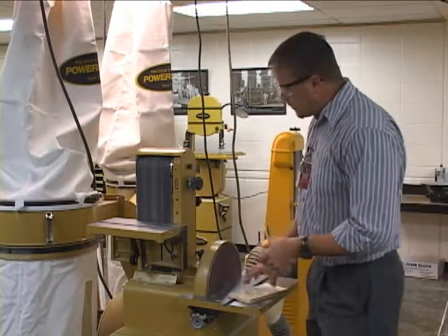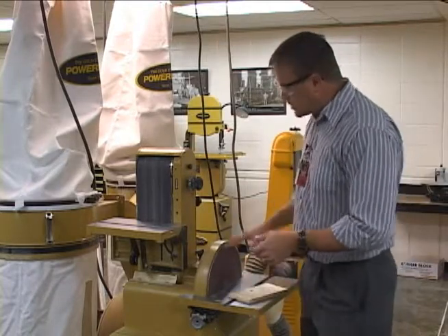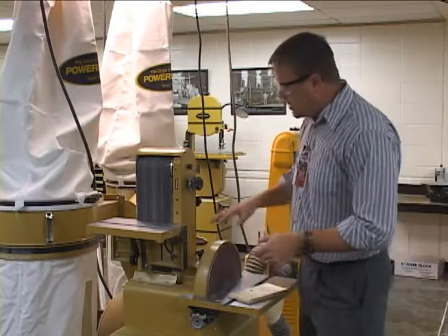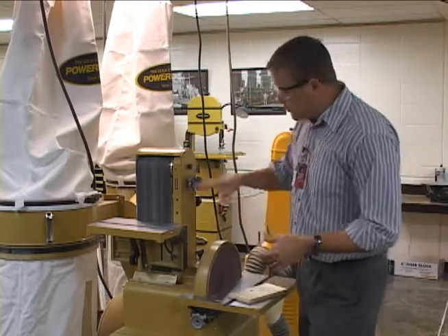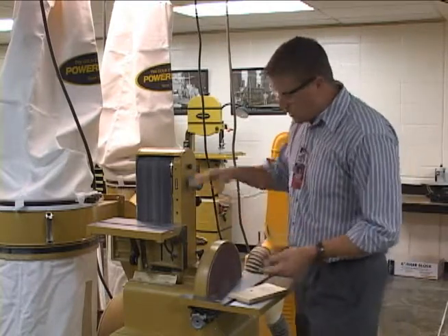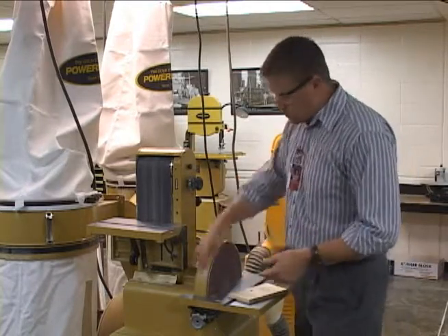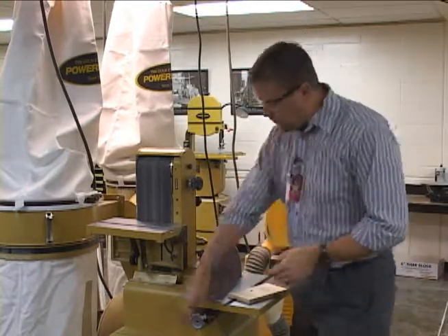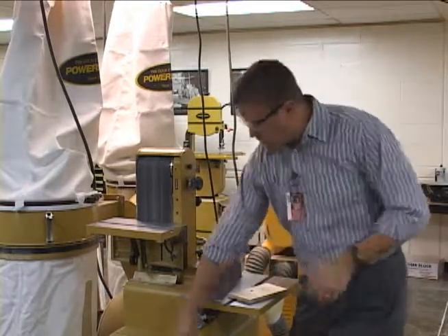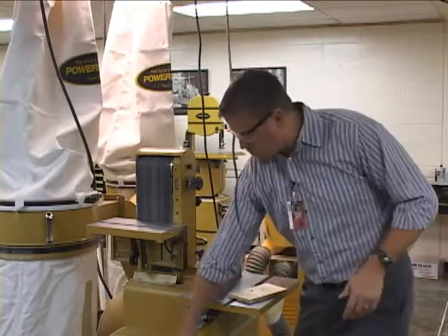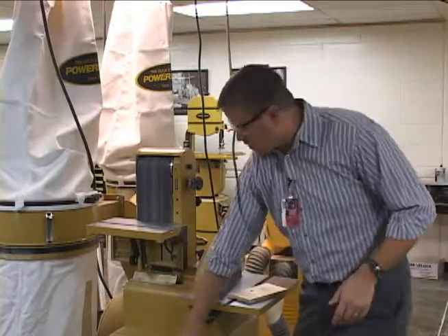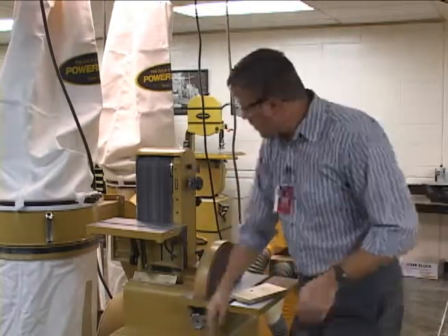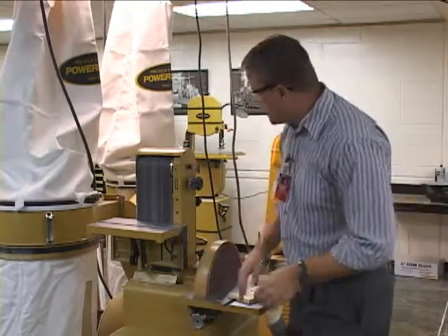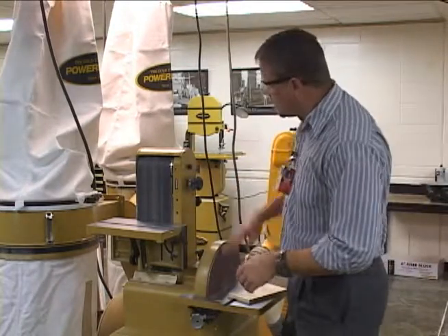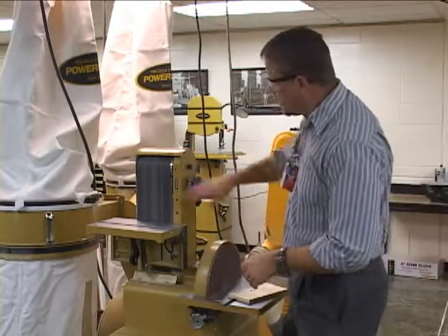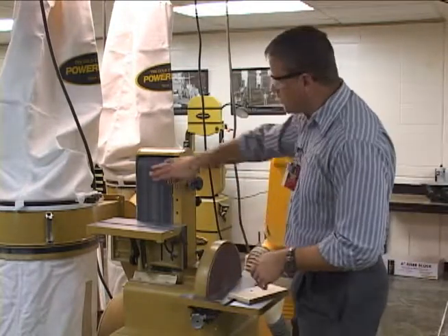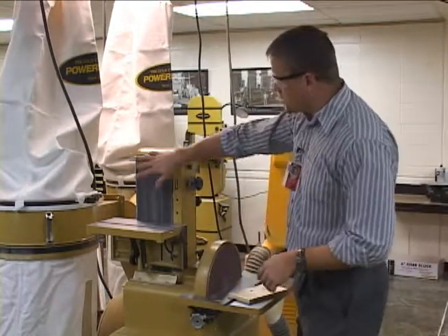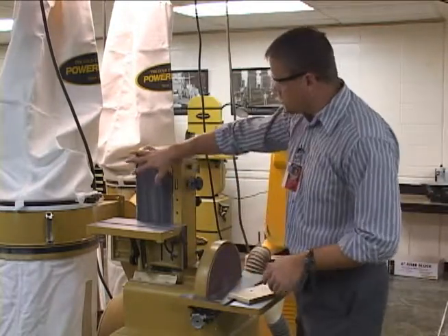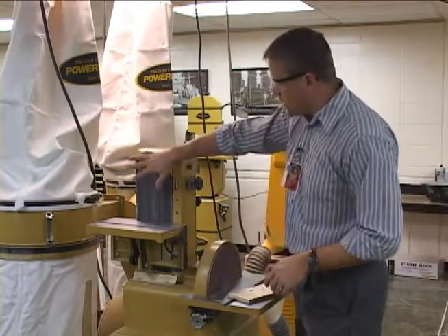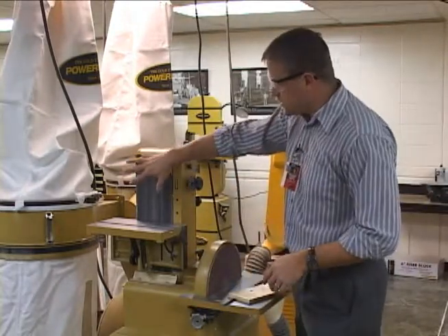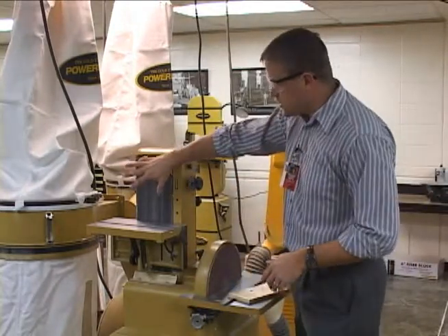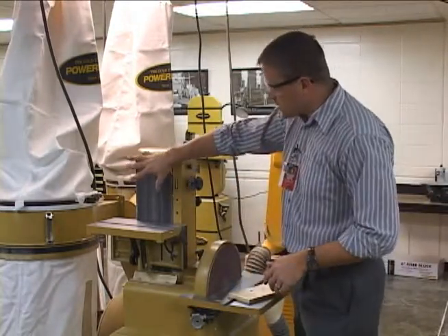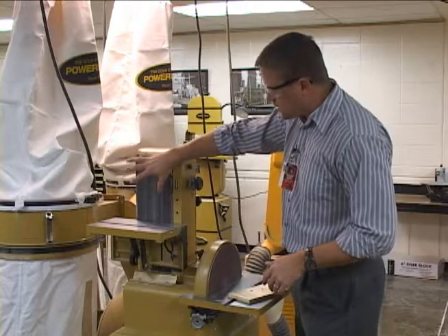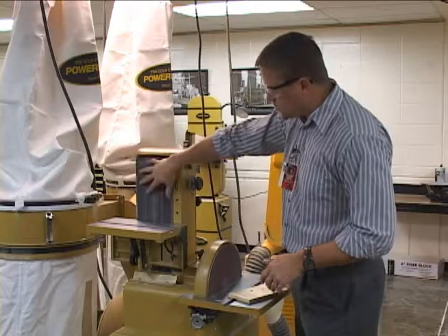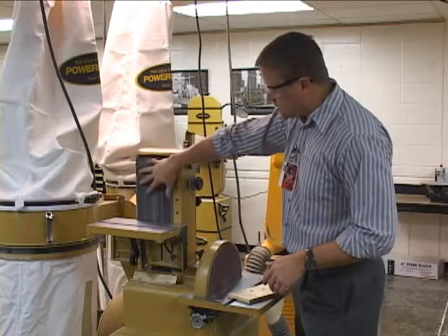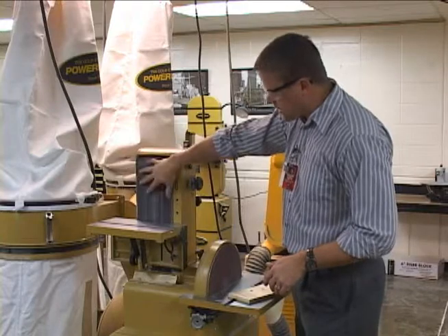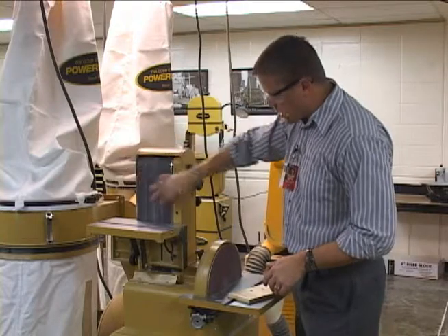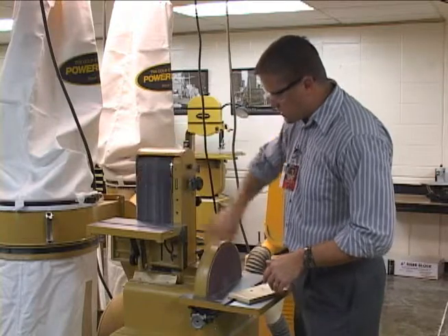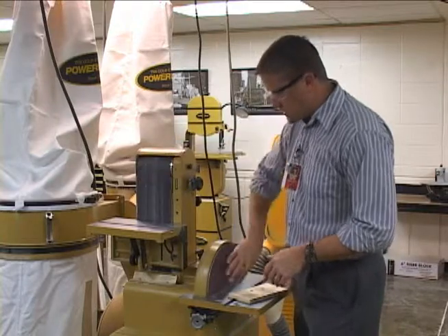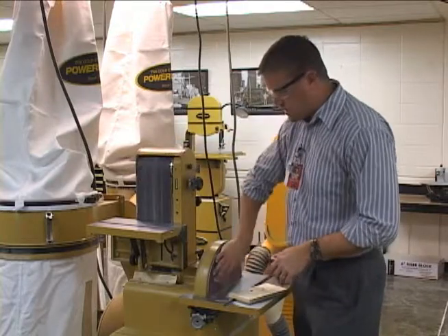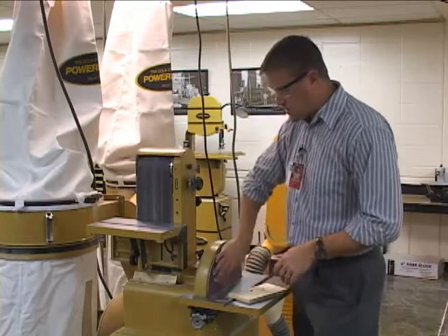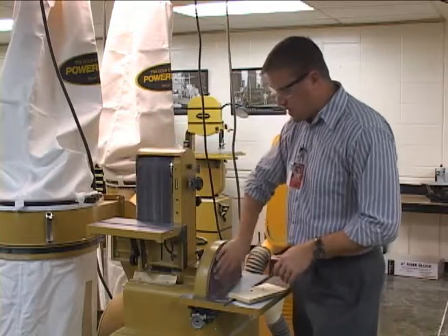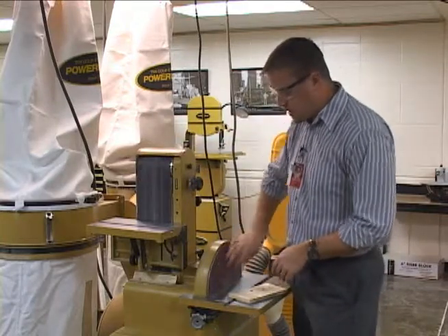First off, before I turn this on — this is obviously the belt side, and this is the disc side.